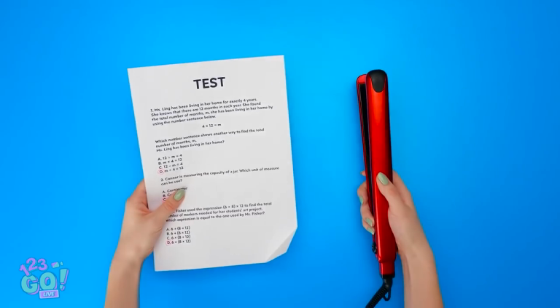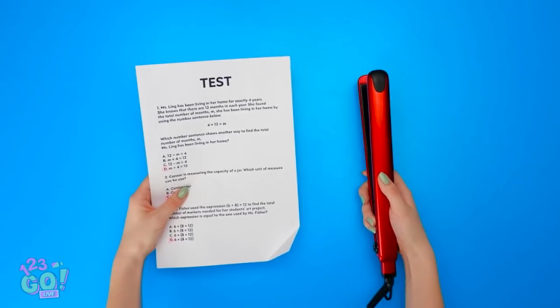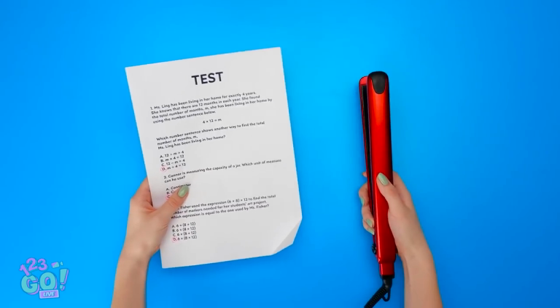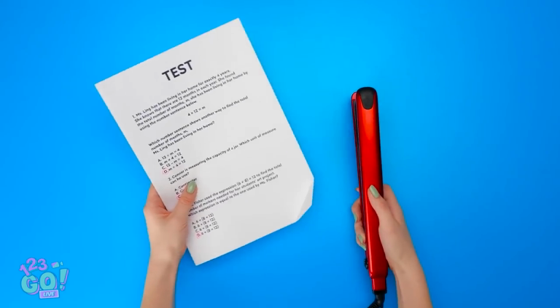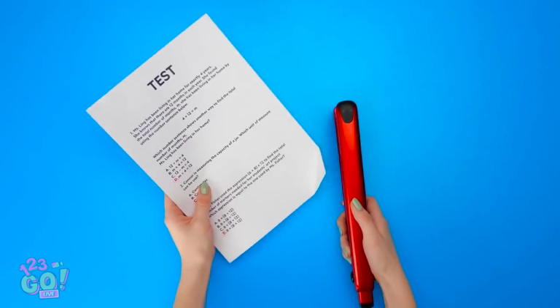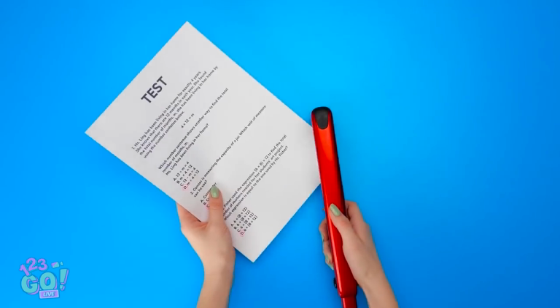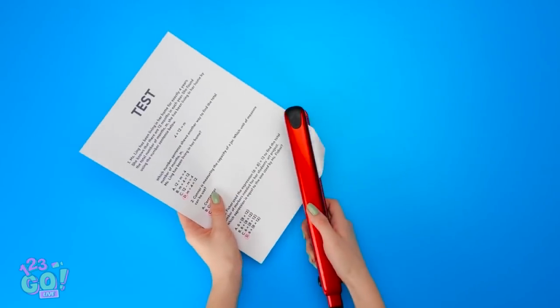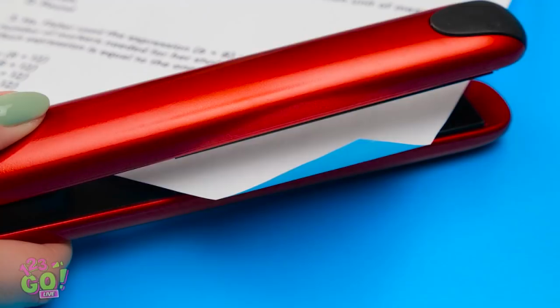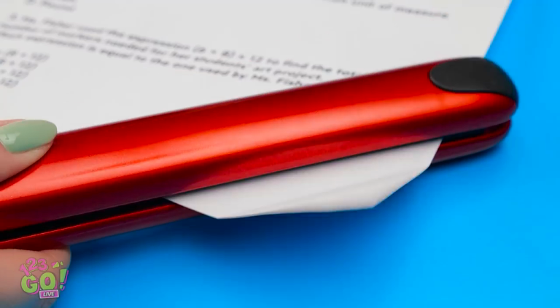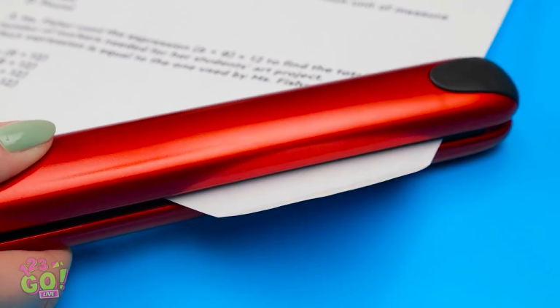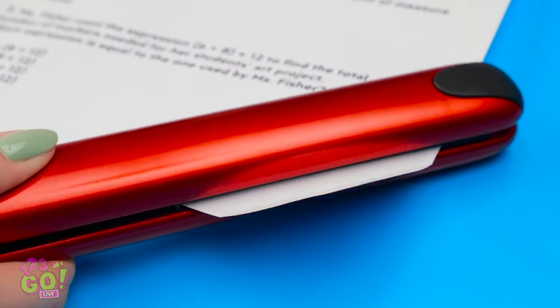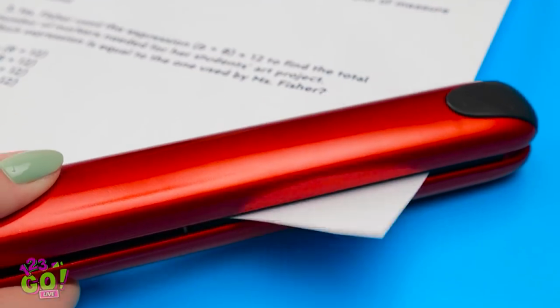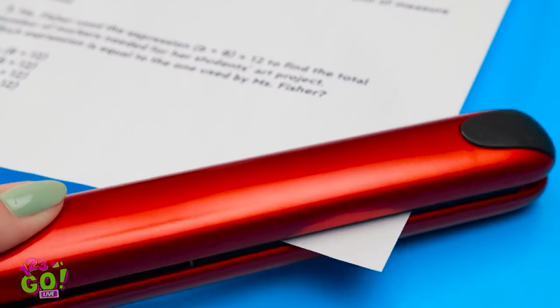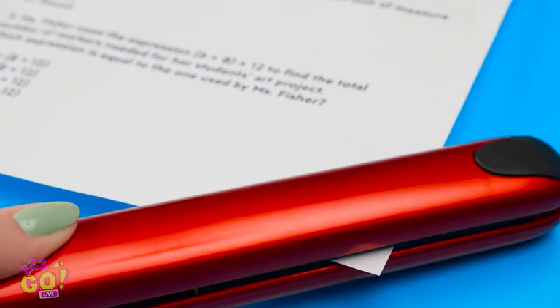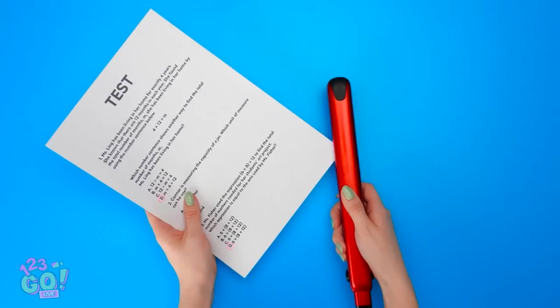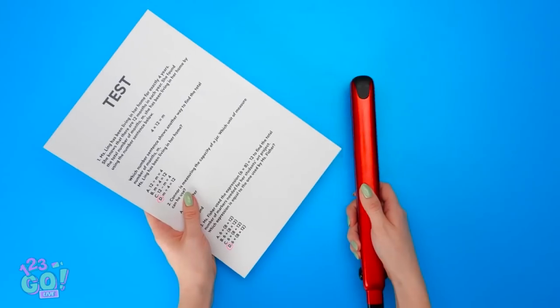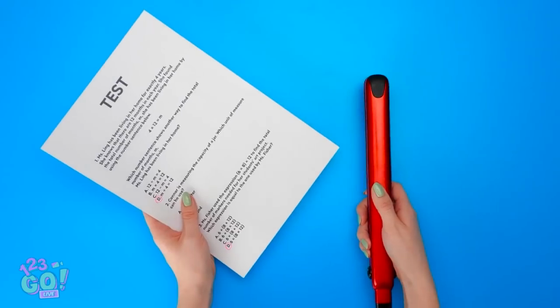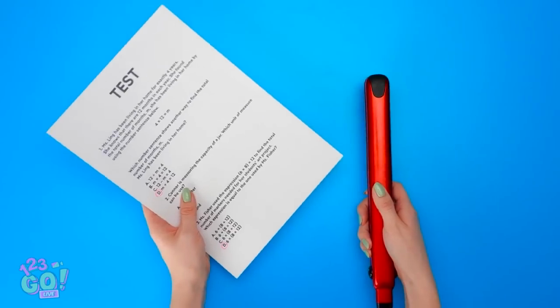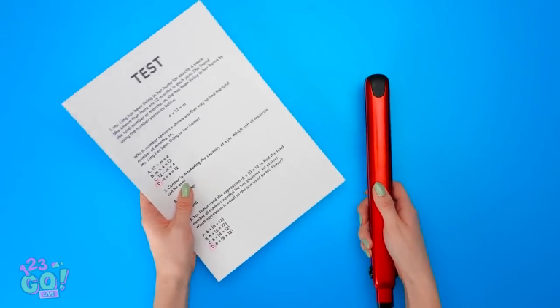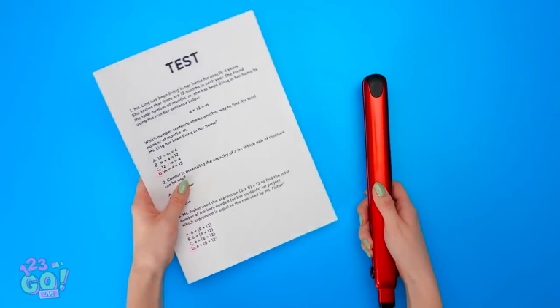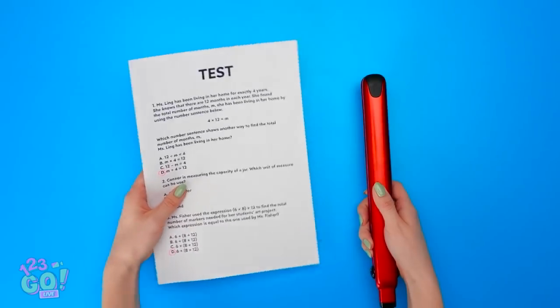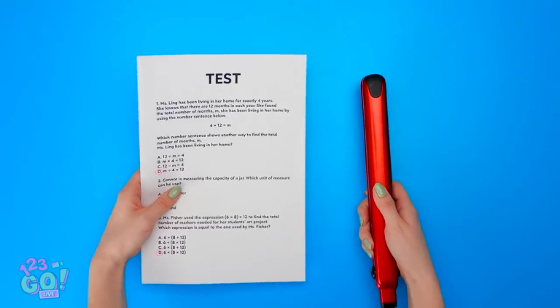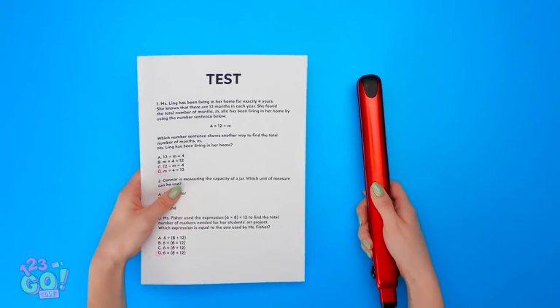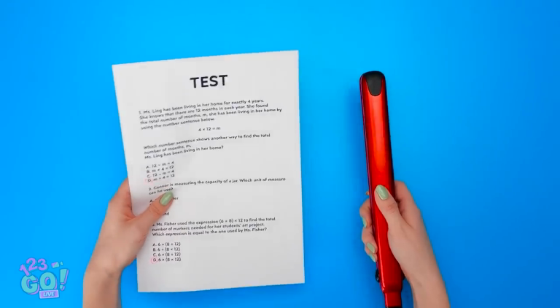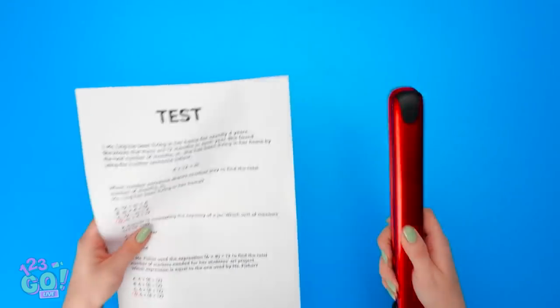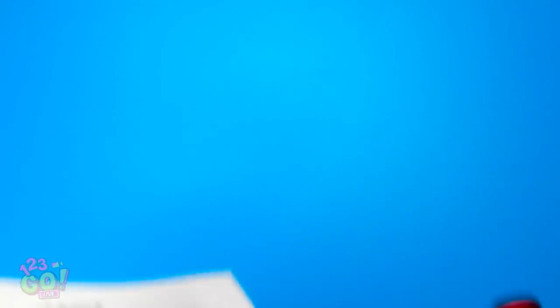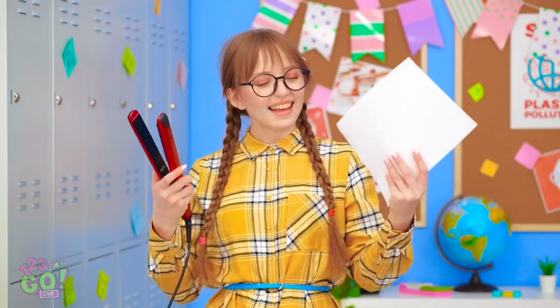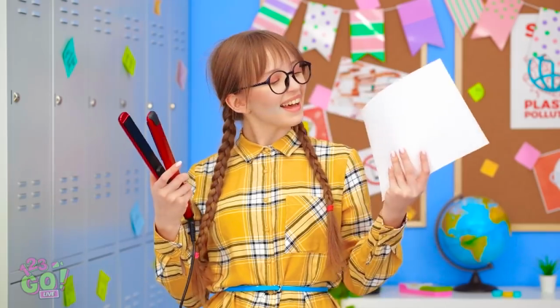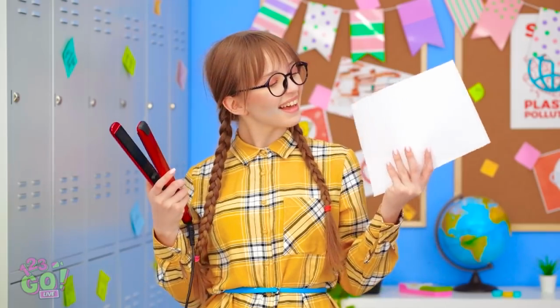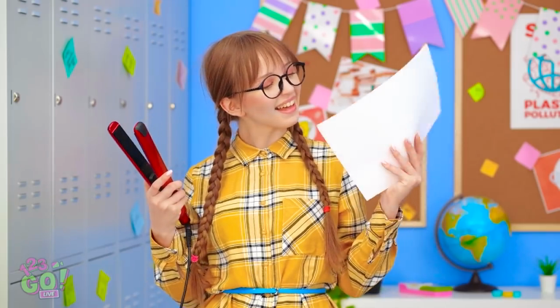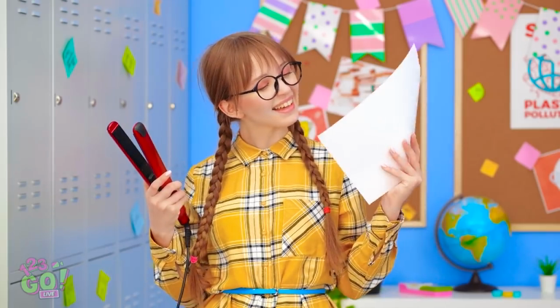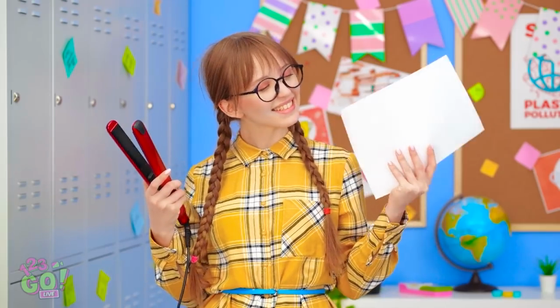Use a hair straightener to flatten creases! See? Problem solved! Pretty nifty!